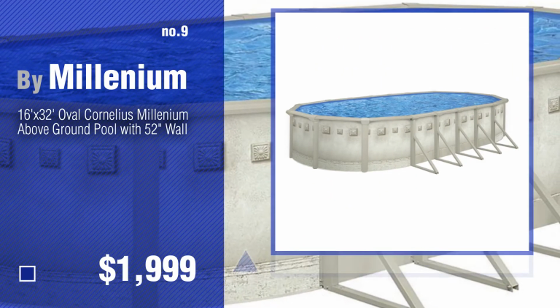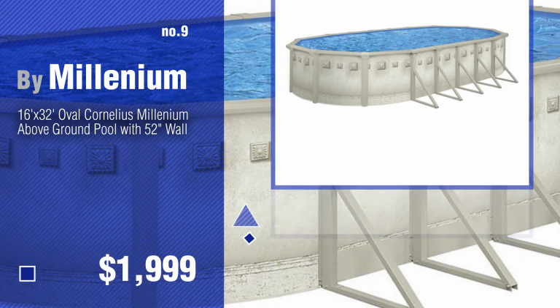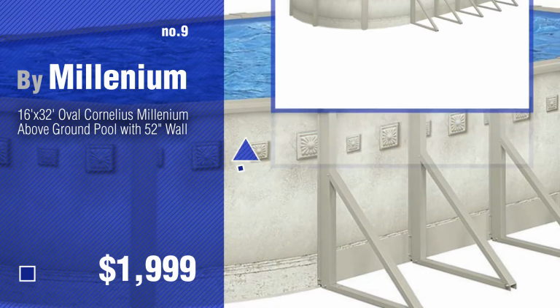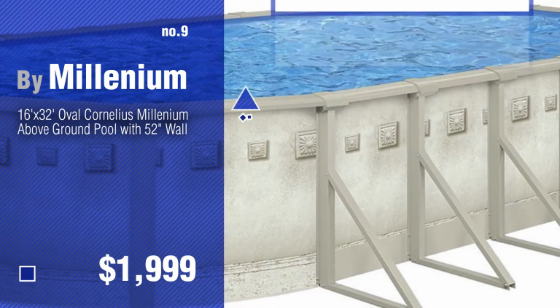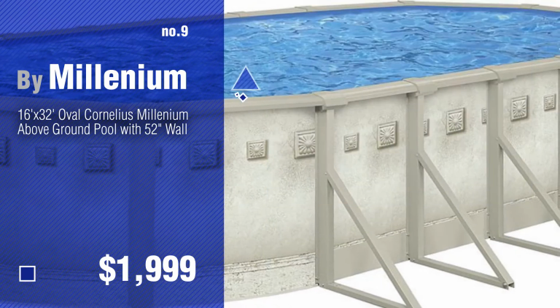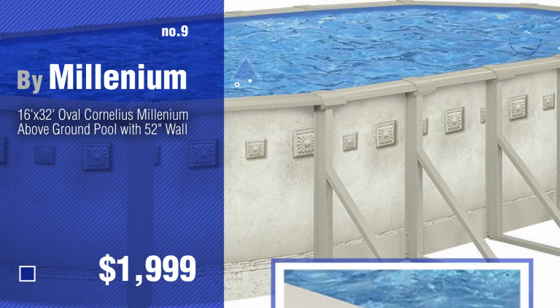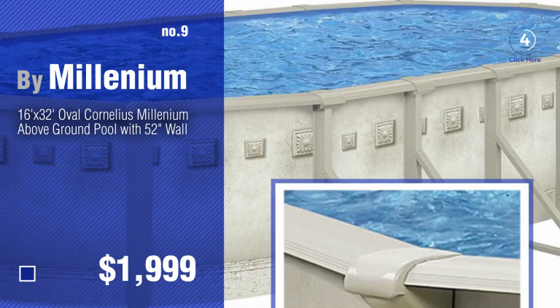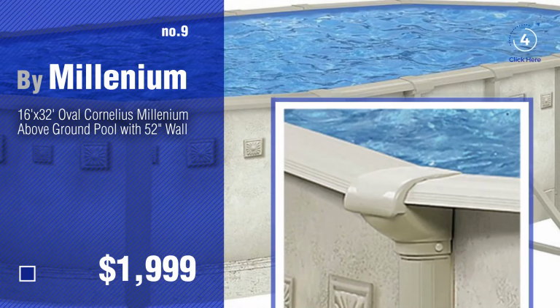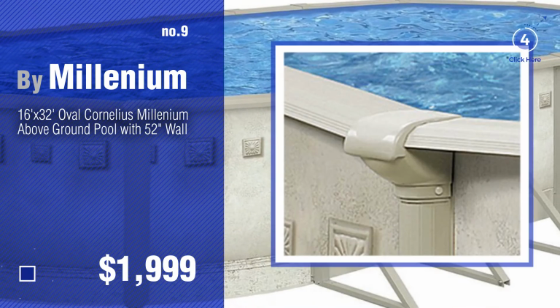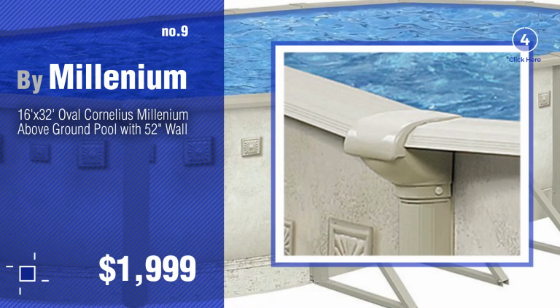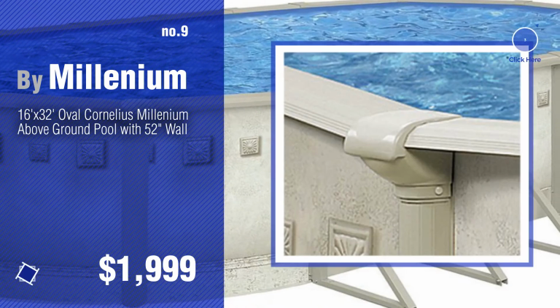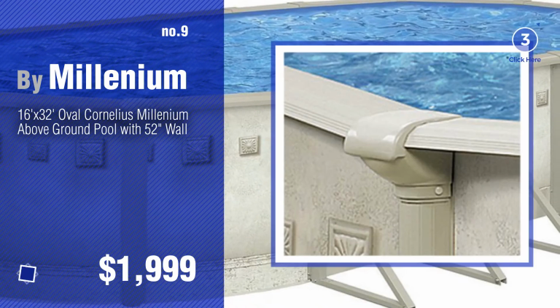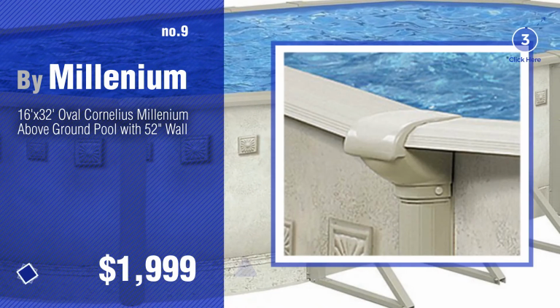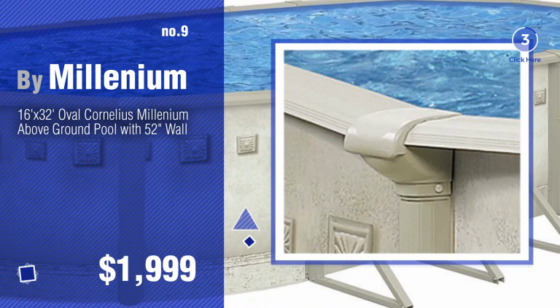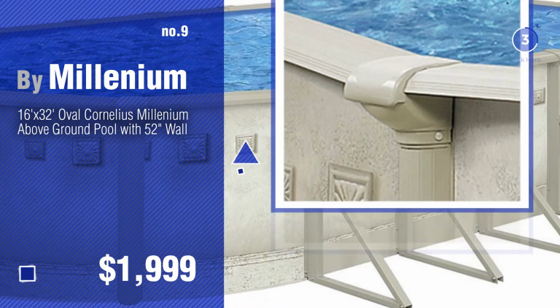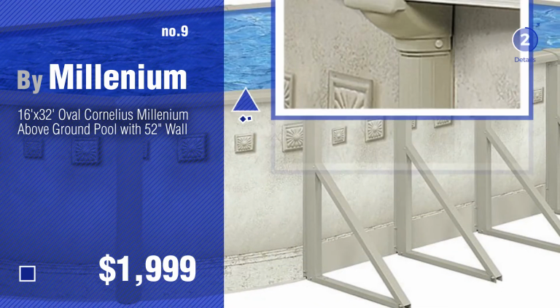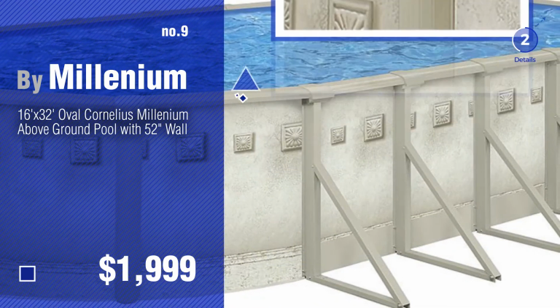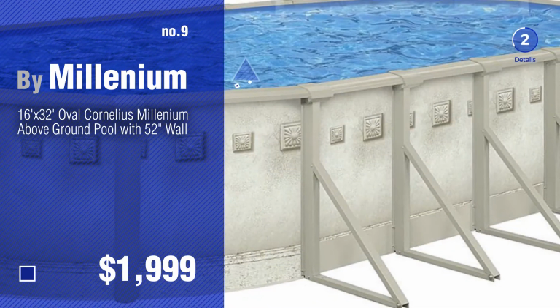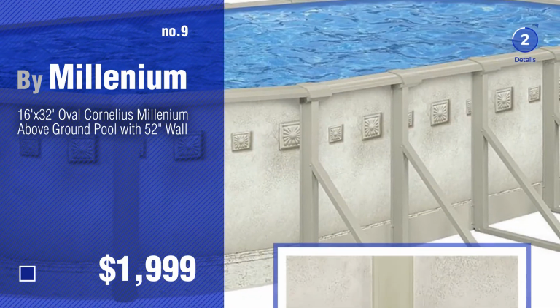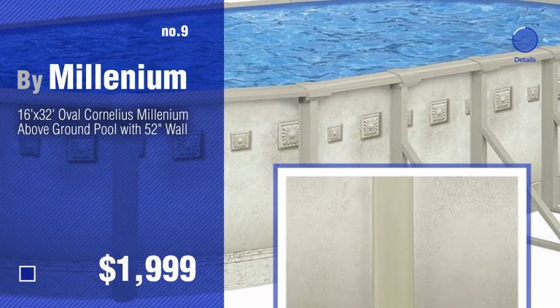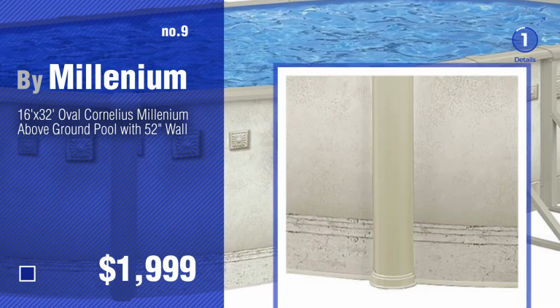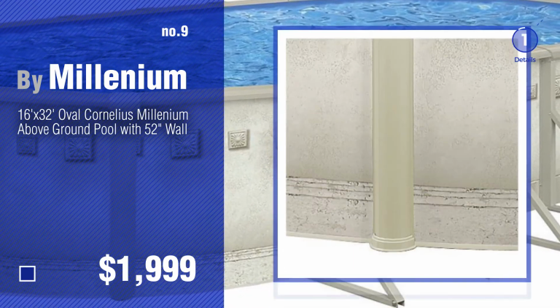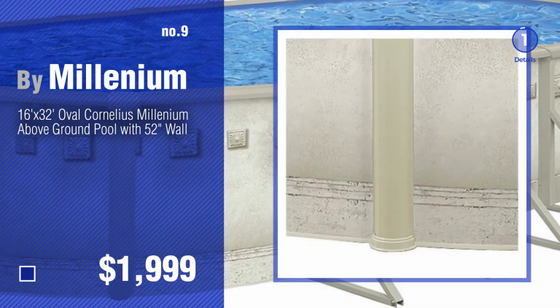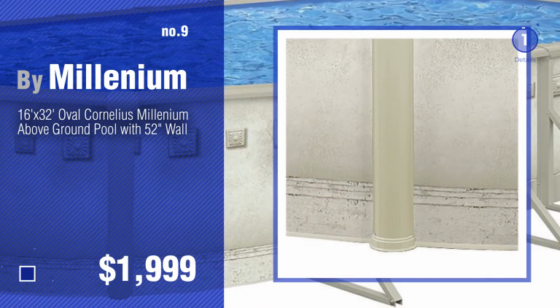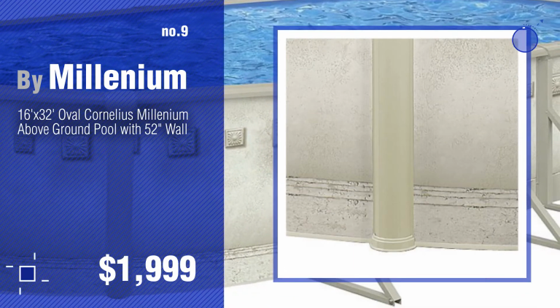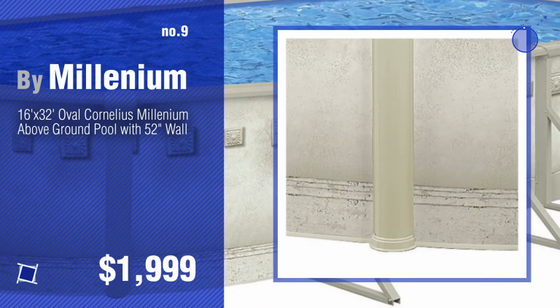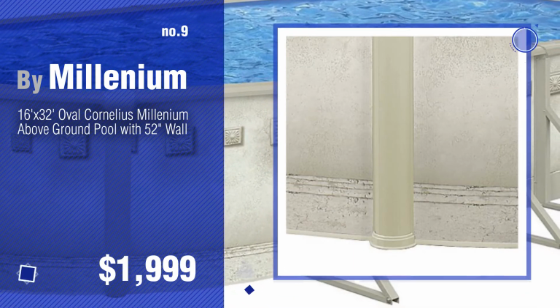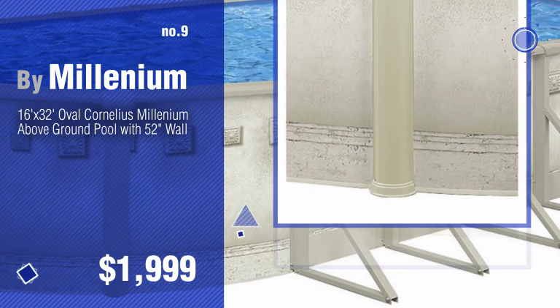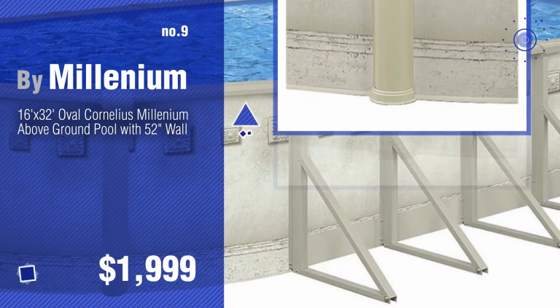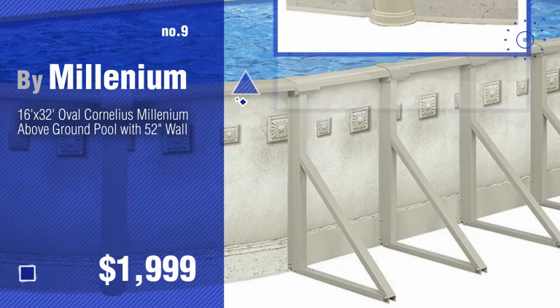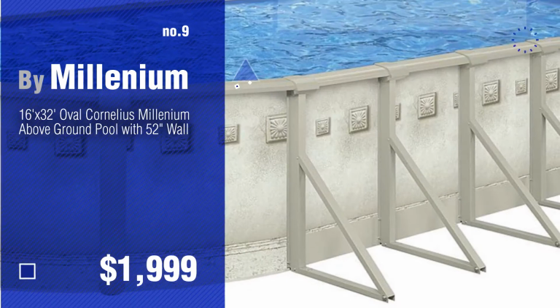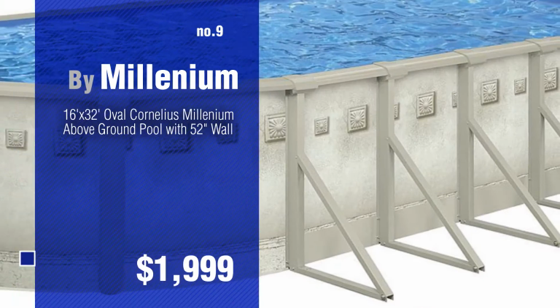Discover more Cornelius Swimming Pool ideas and items to explore — click the circle.